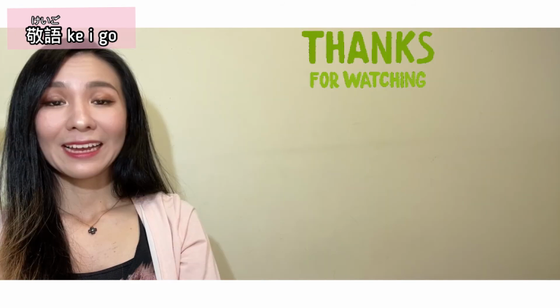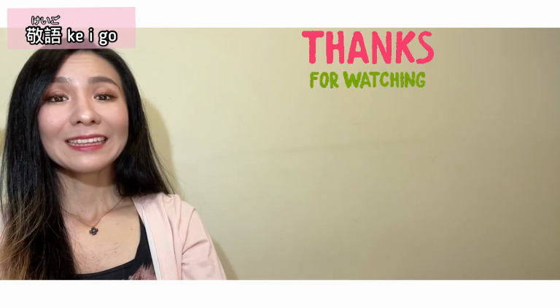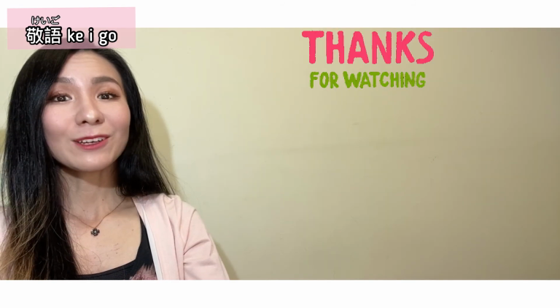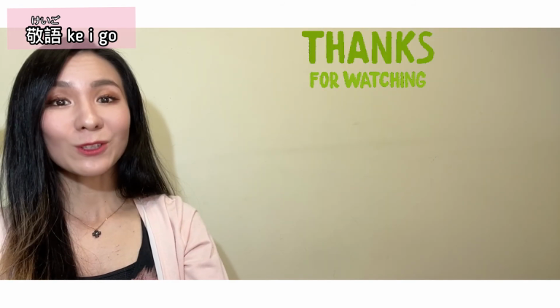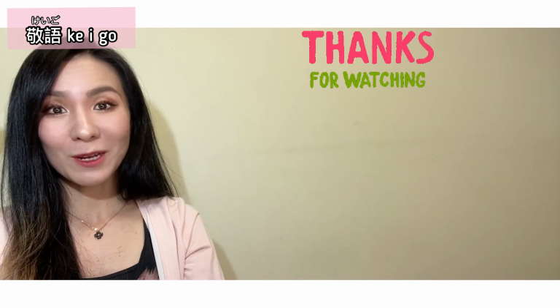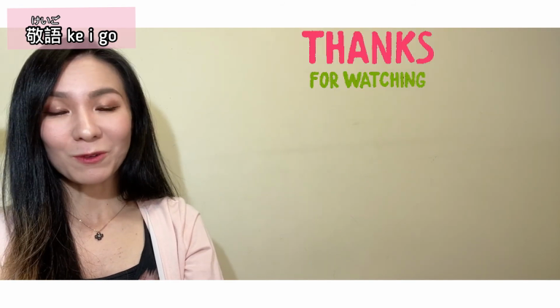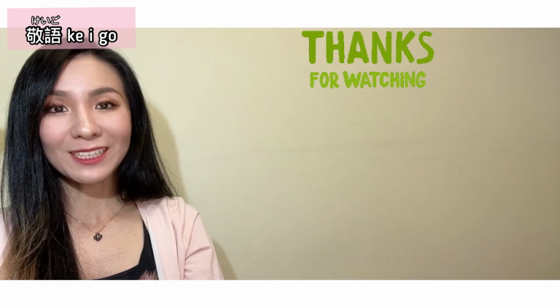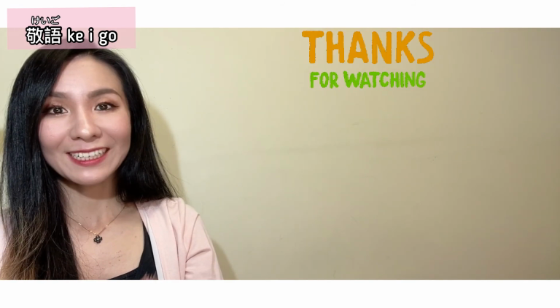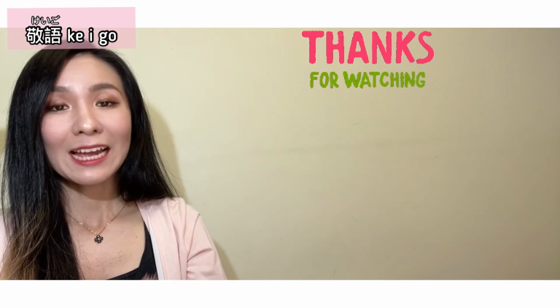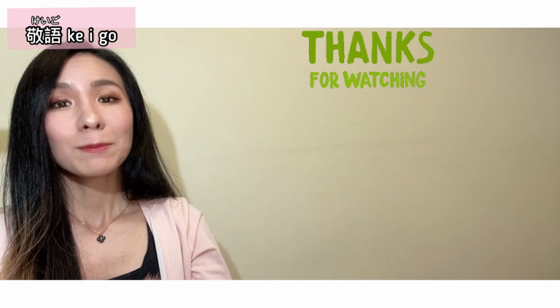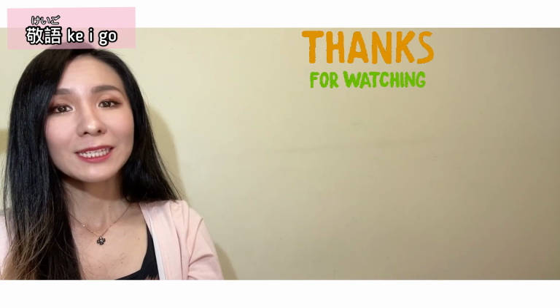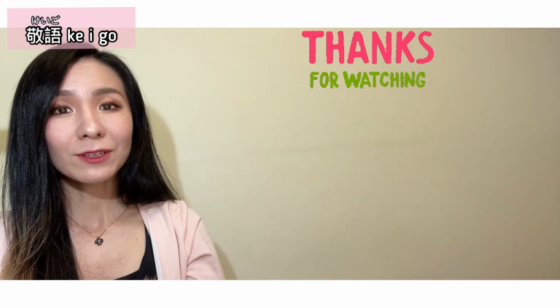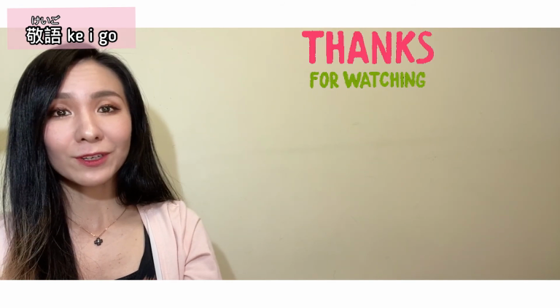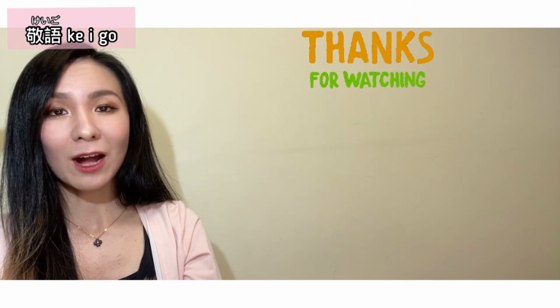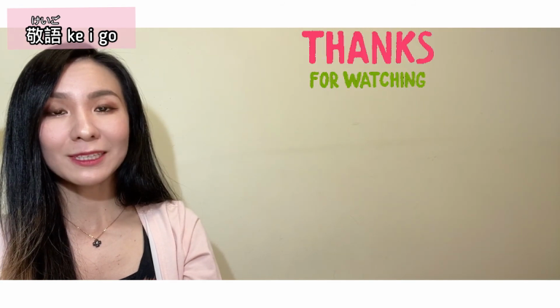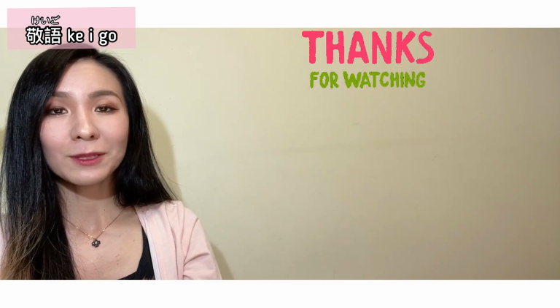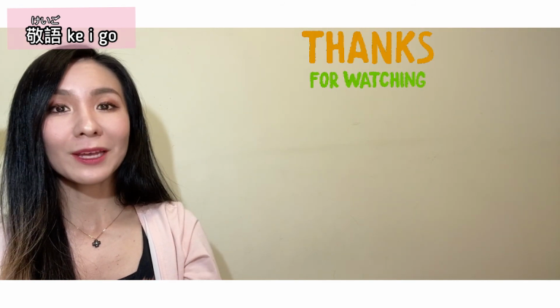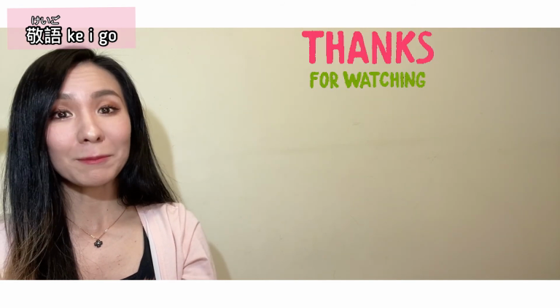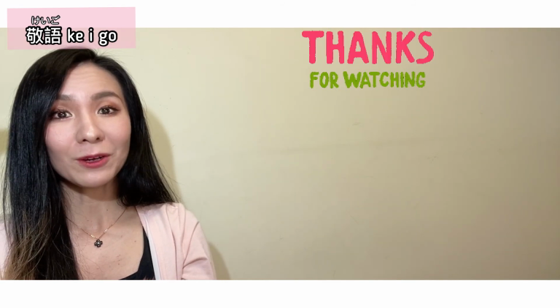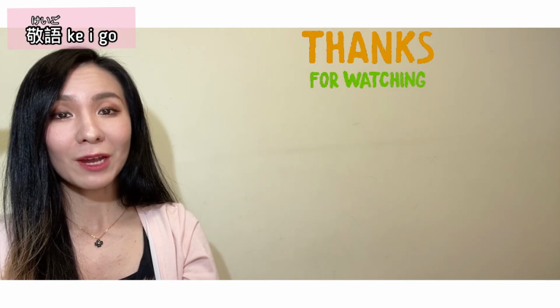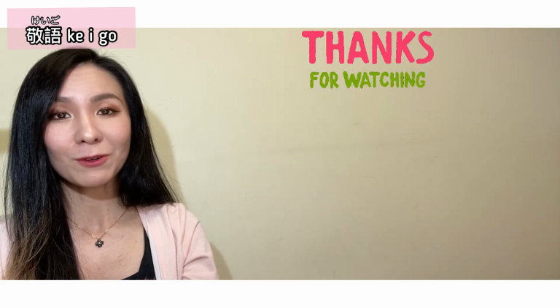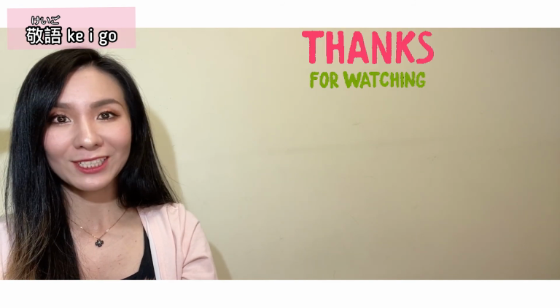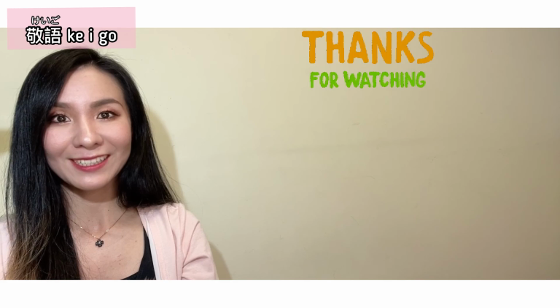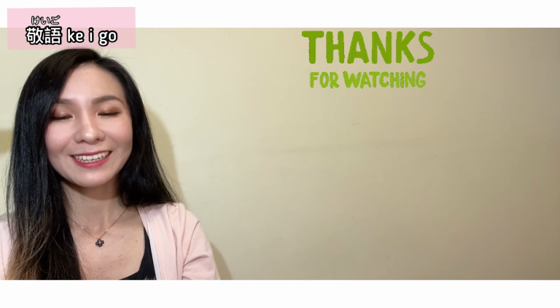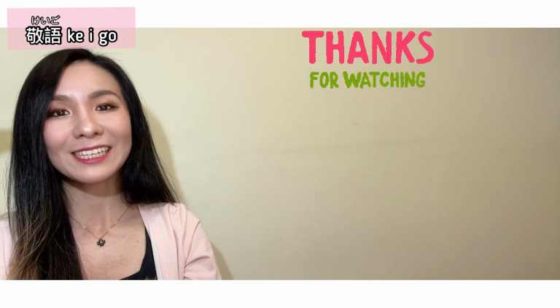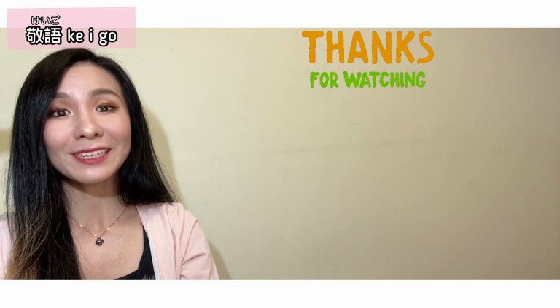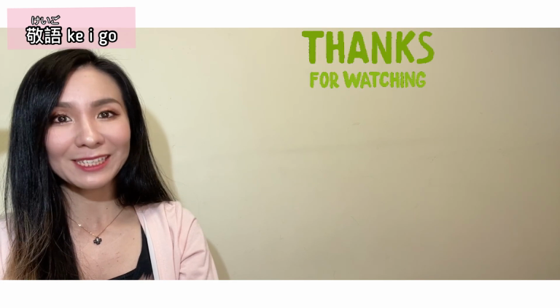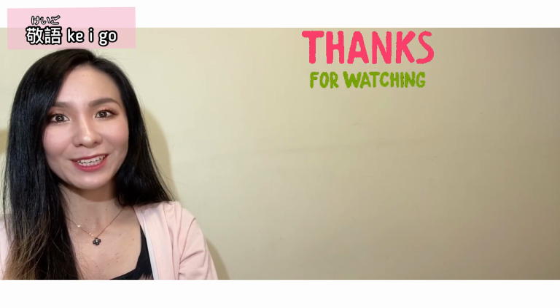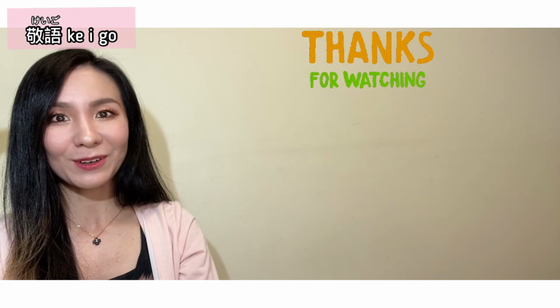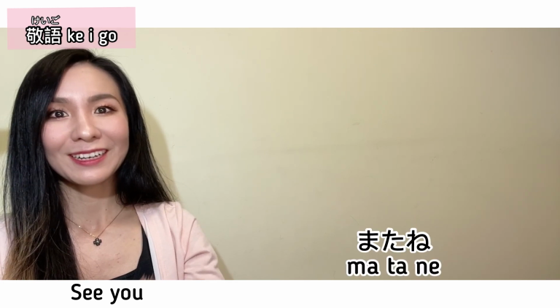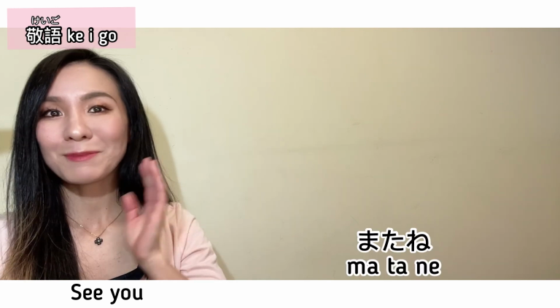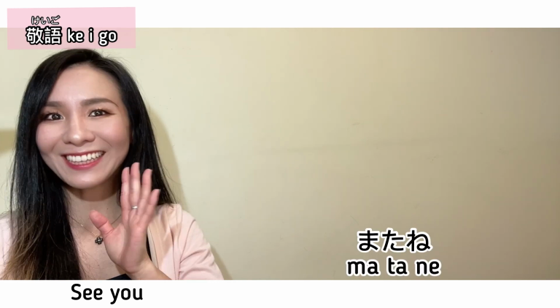Thank you so much for watching! Please feel free to comment down below and let me know if you have any questions. See you in the next video. Mata ne!